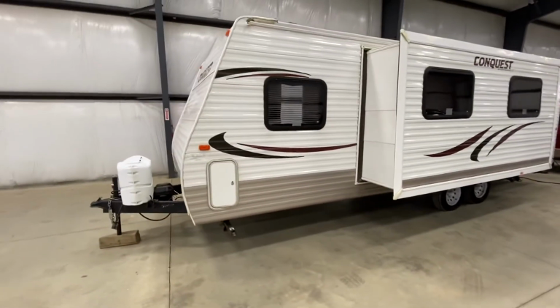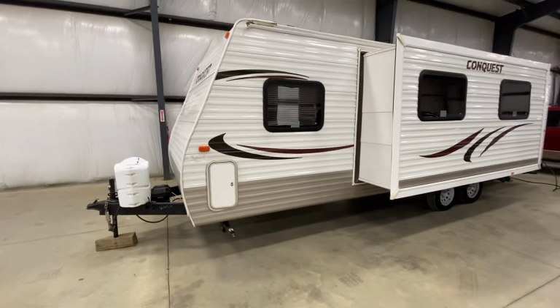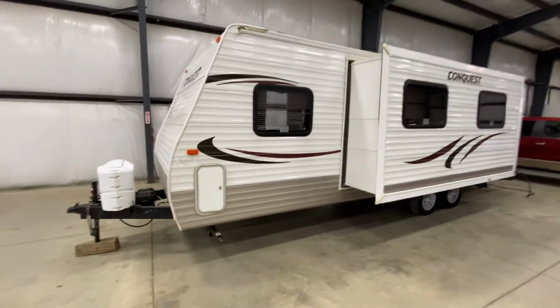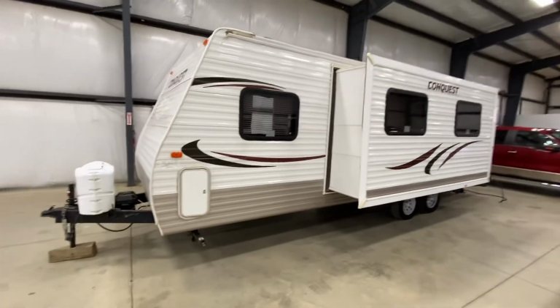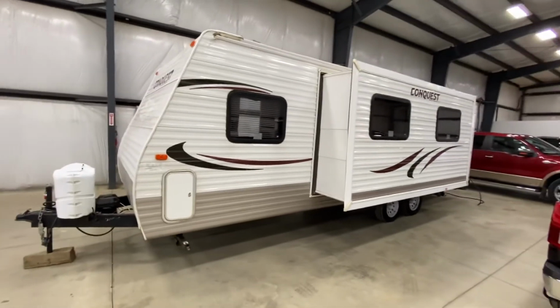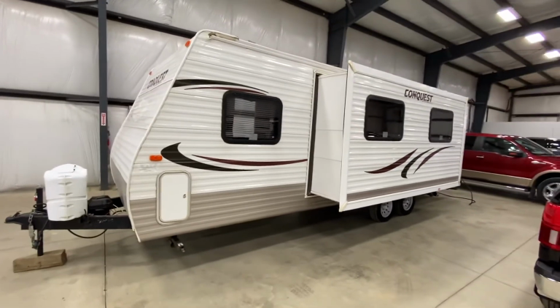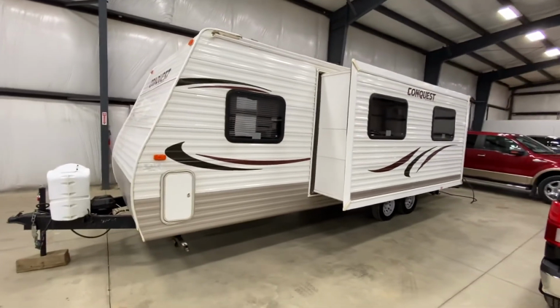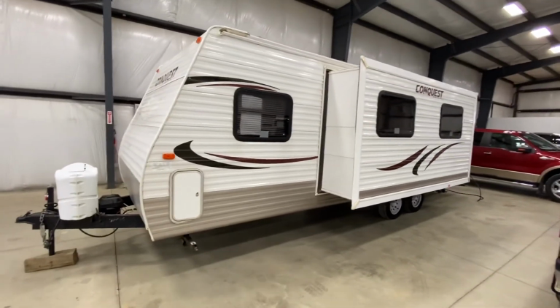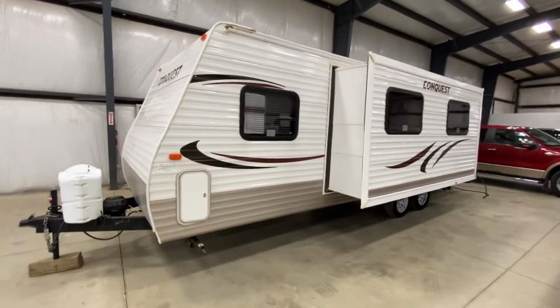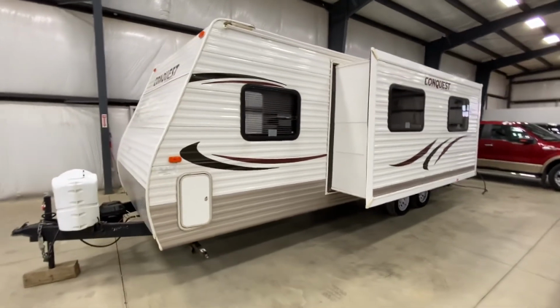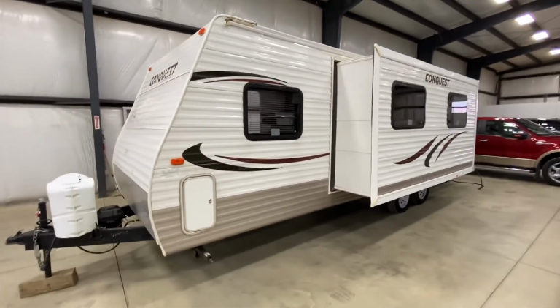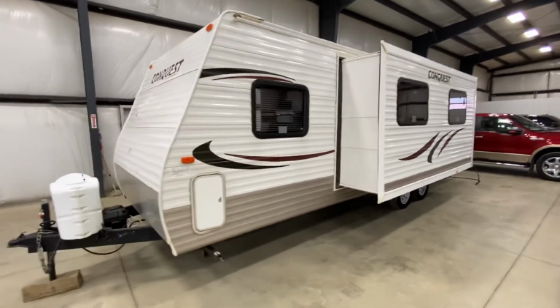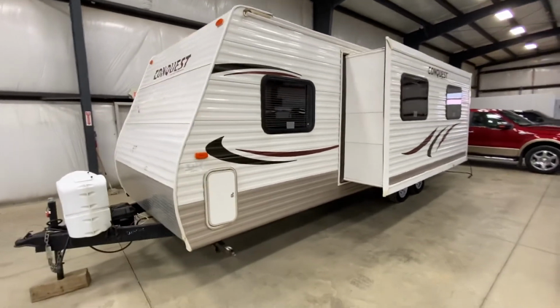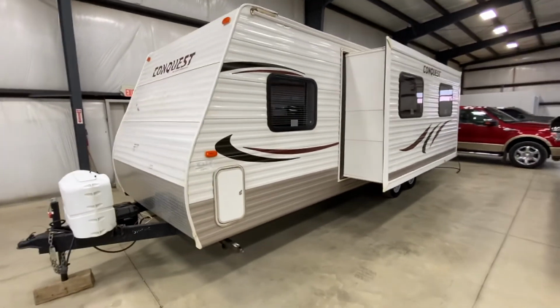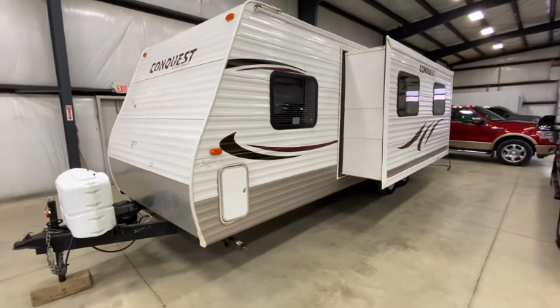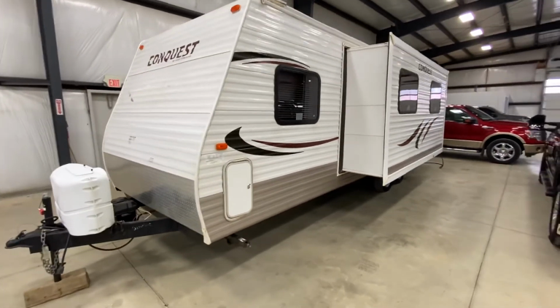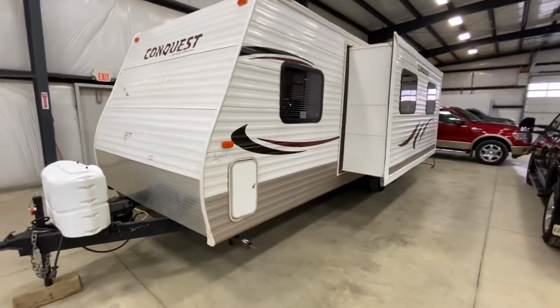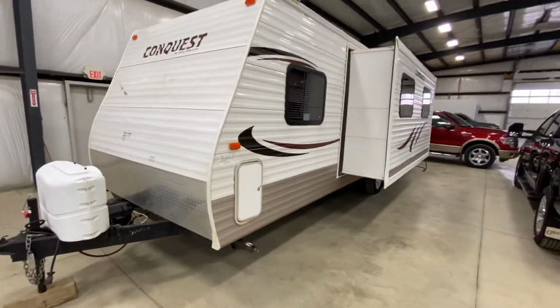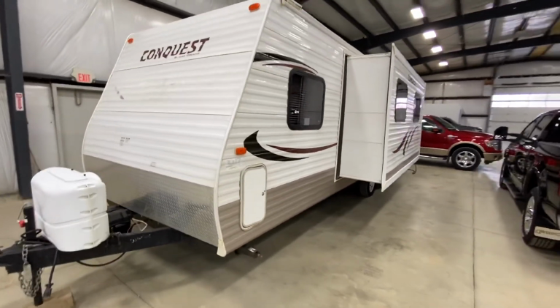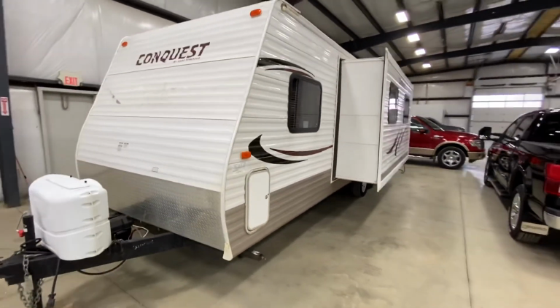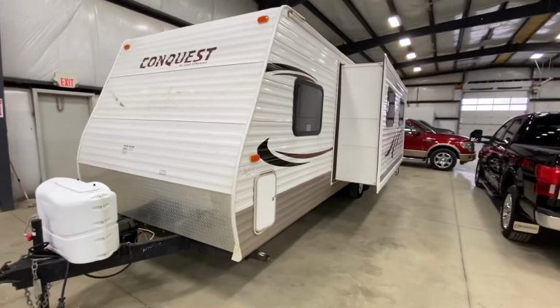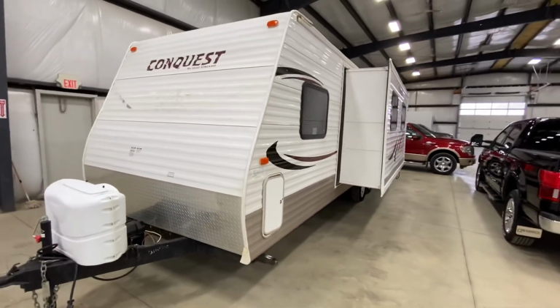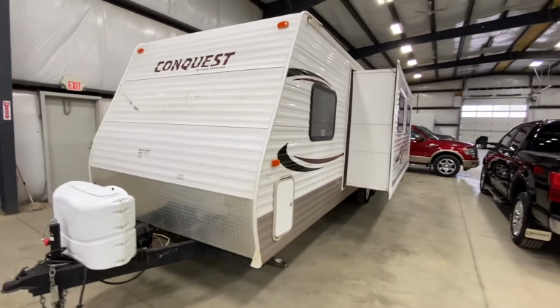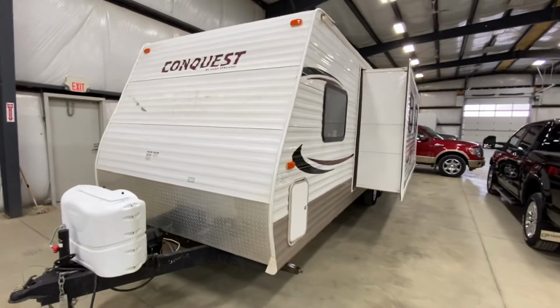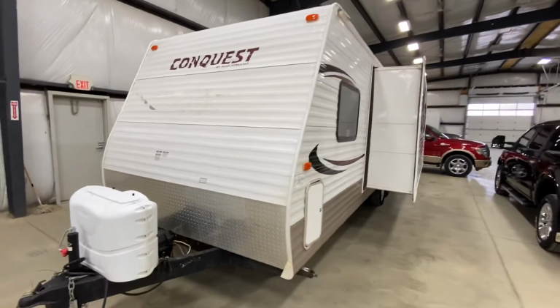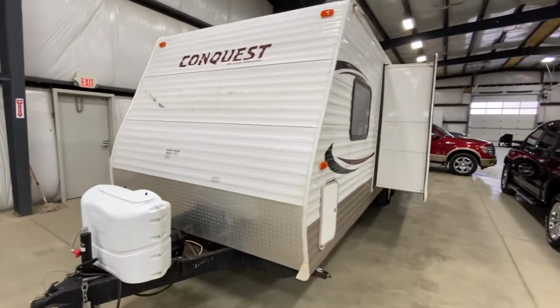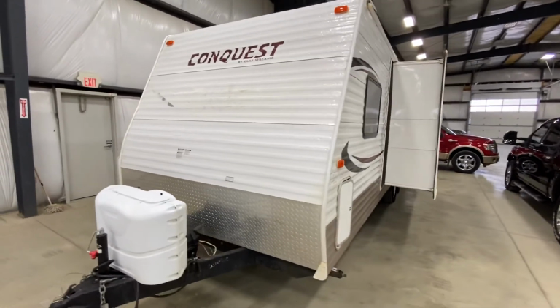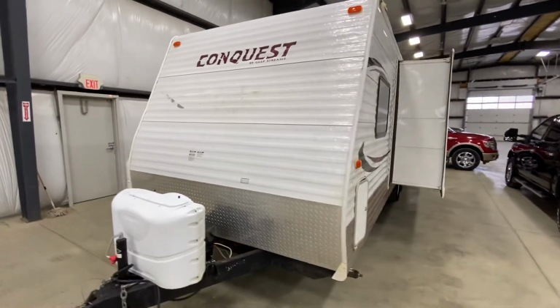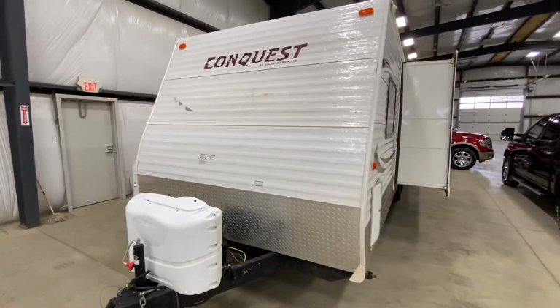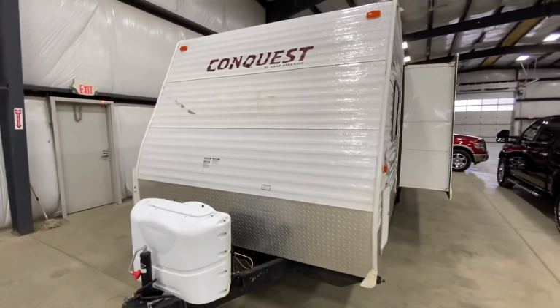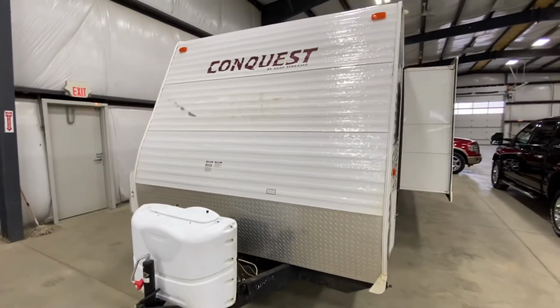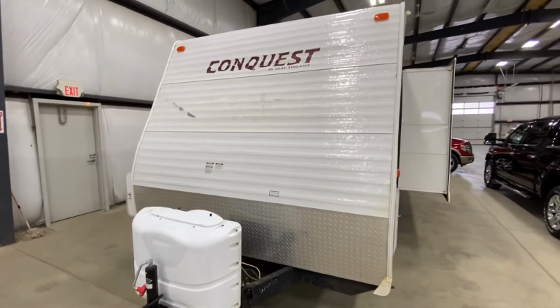So that is the 2013 camper trailer. Please let me know if you have any more questions.